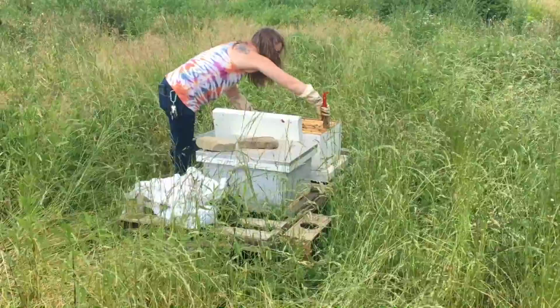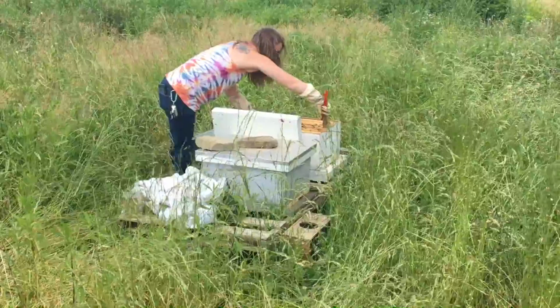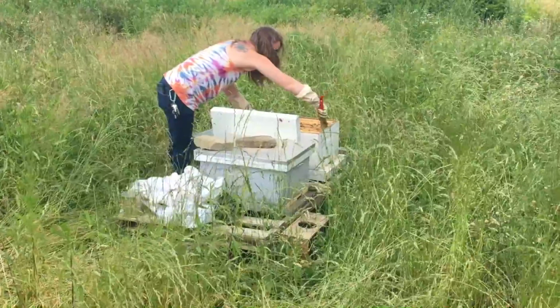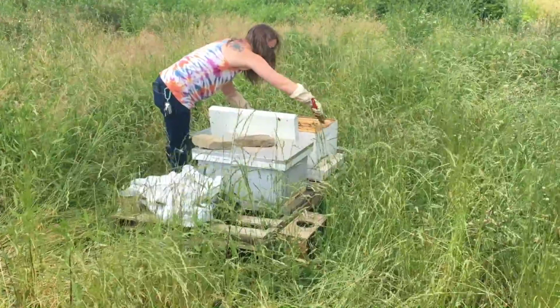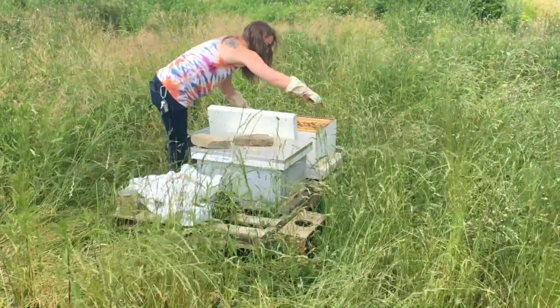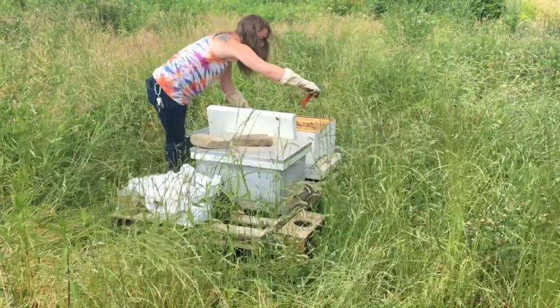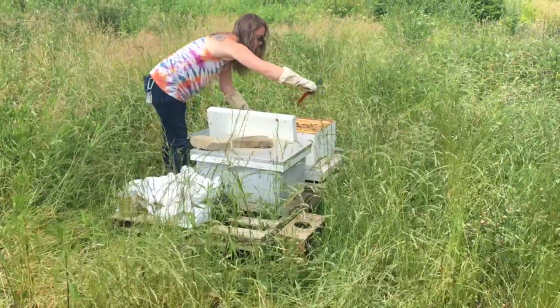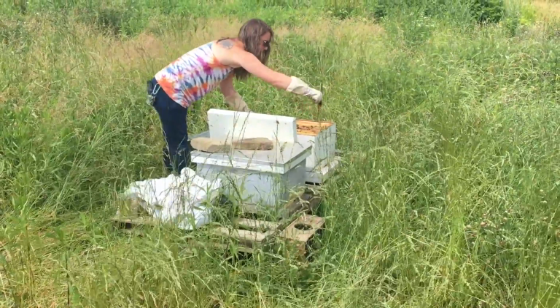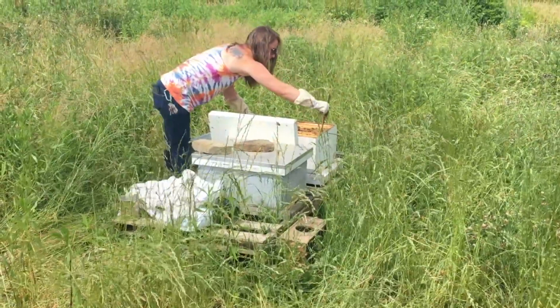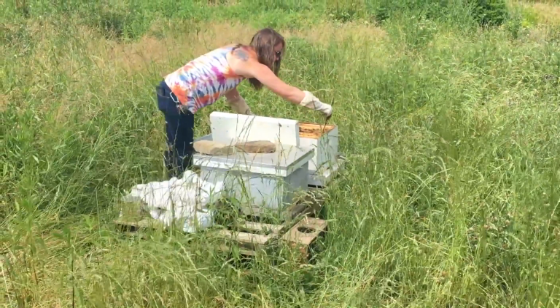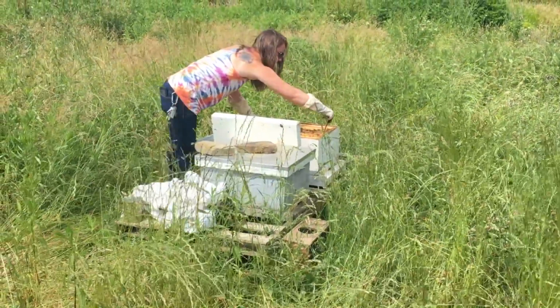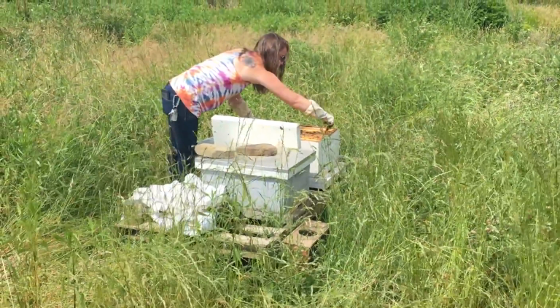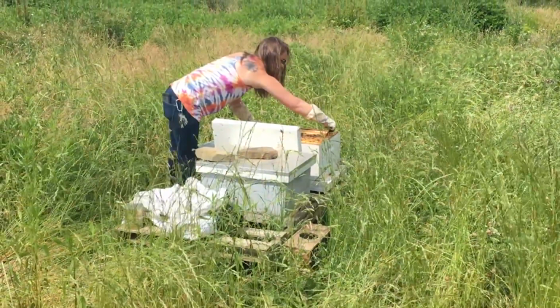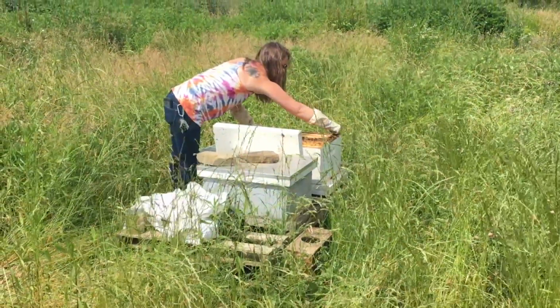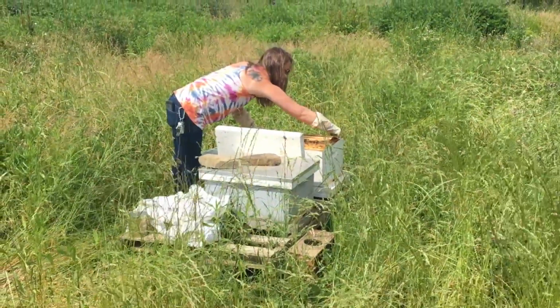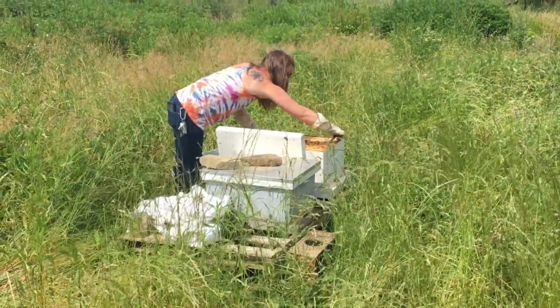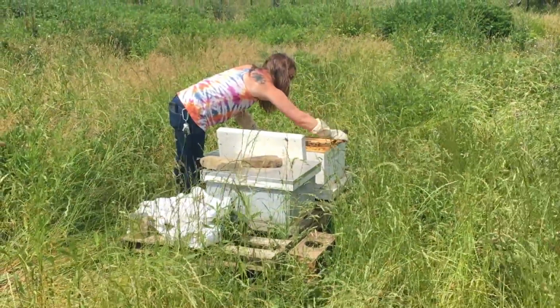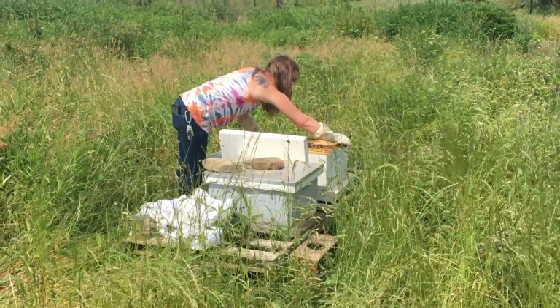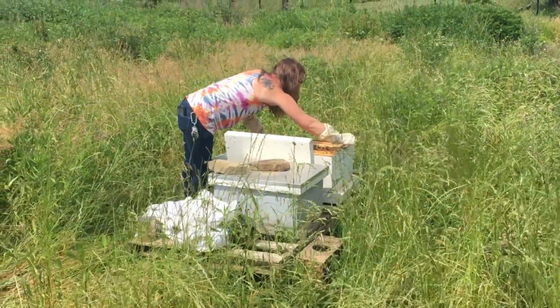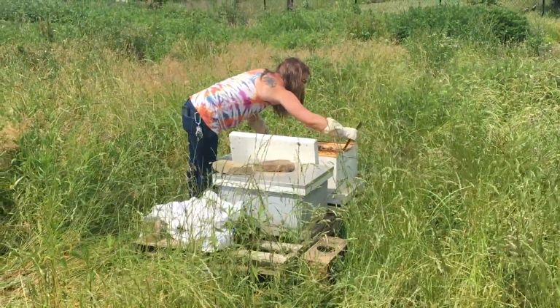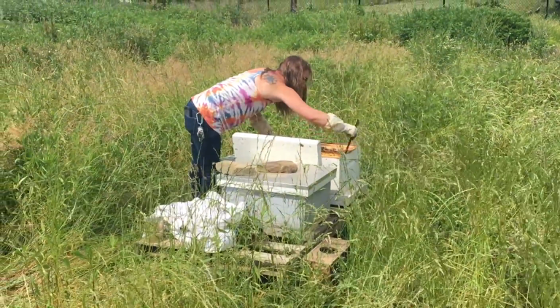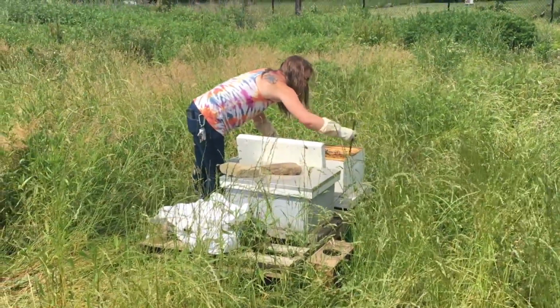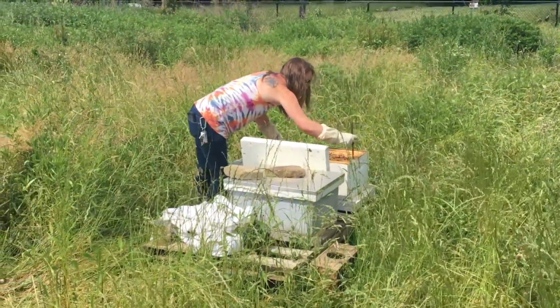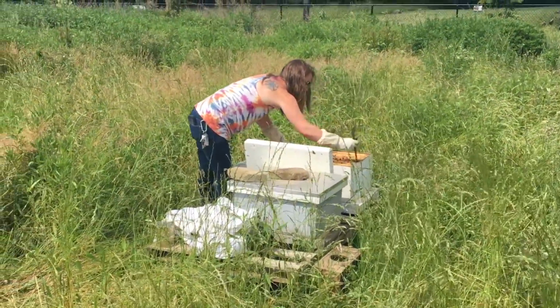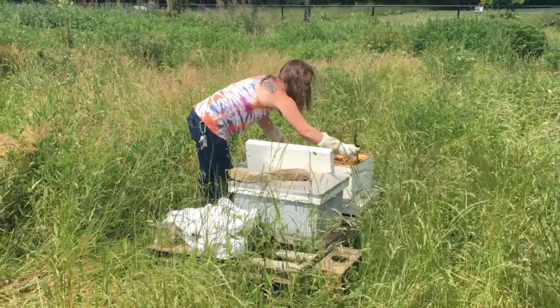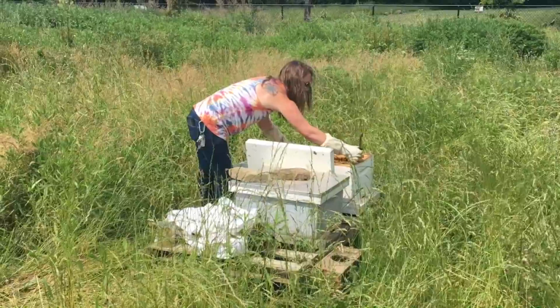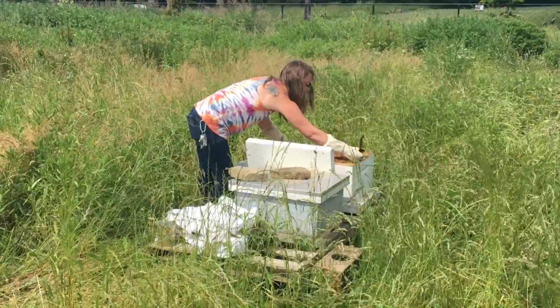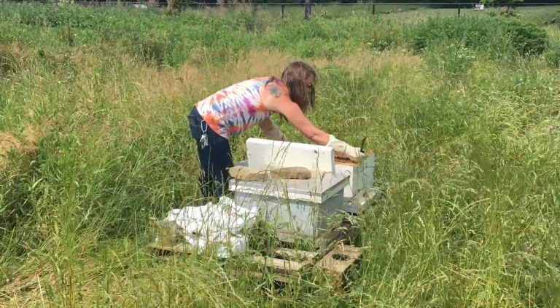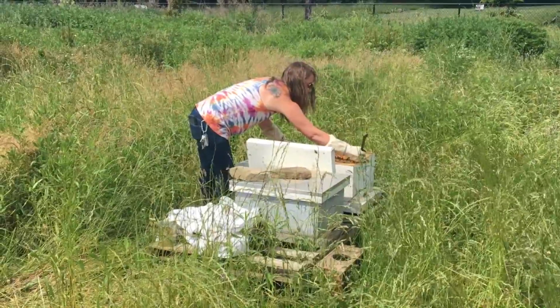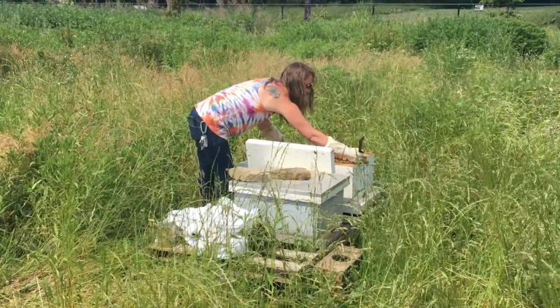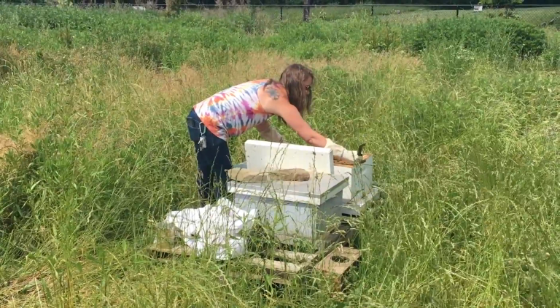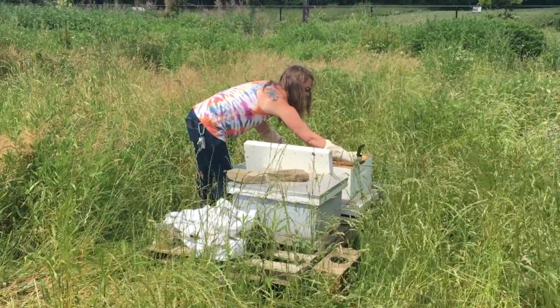Honey is in such high demand. I cannot keep up with it — I have four hives. I have two over another plot.